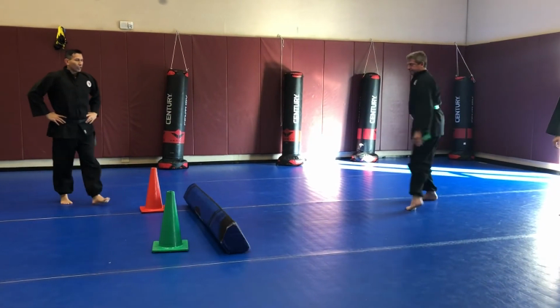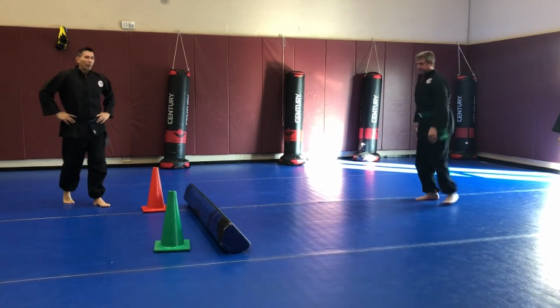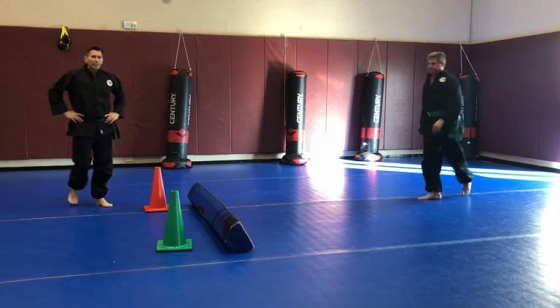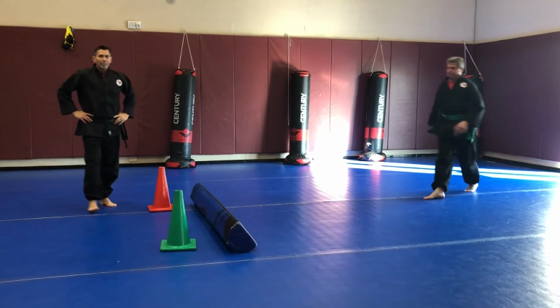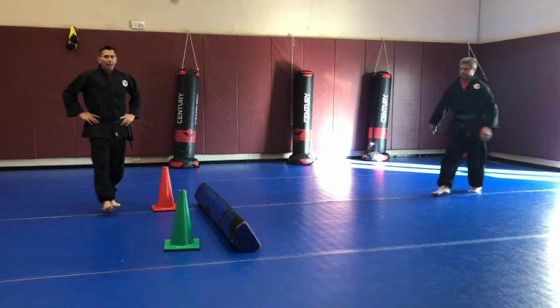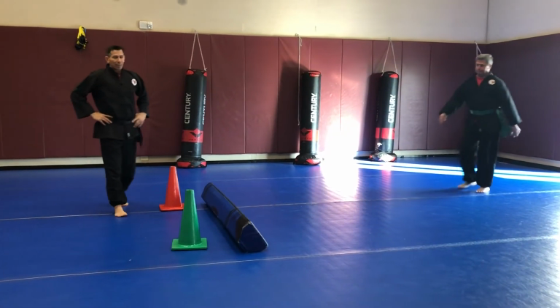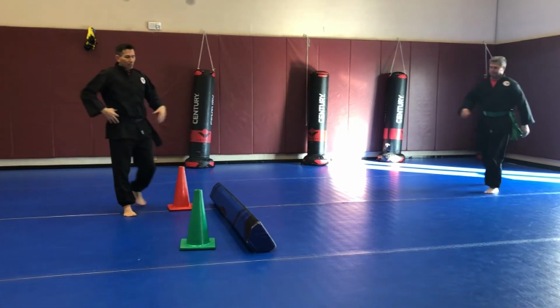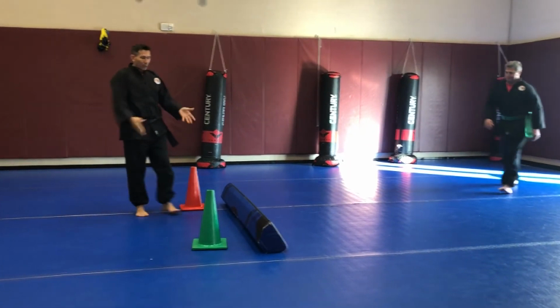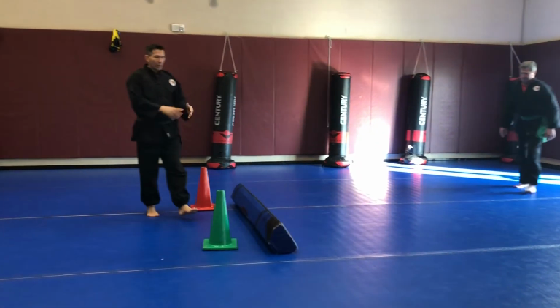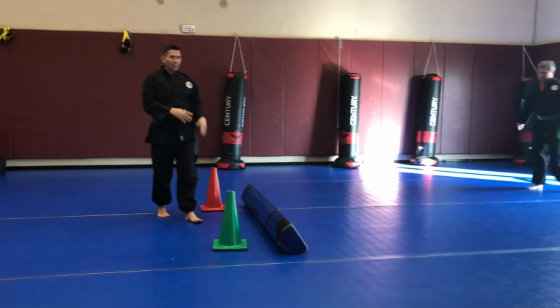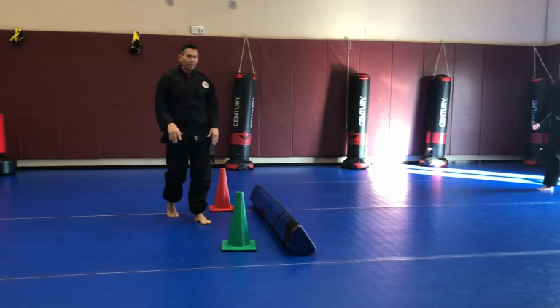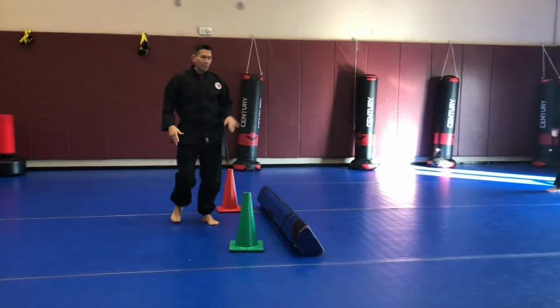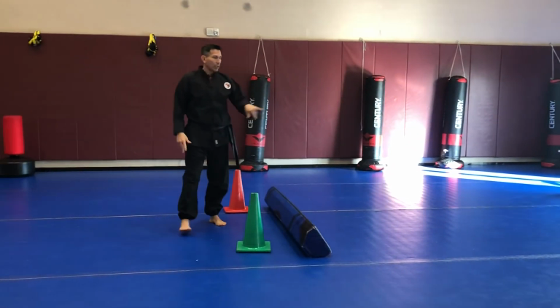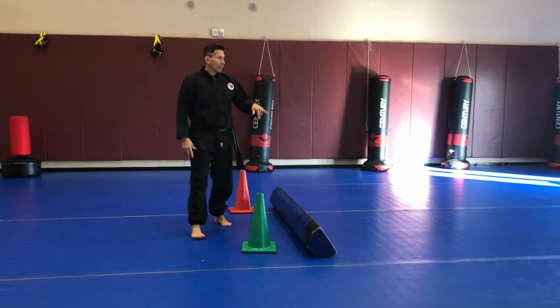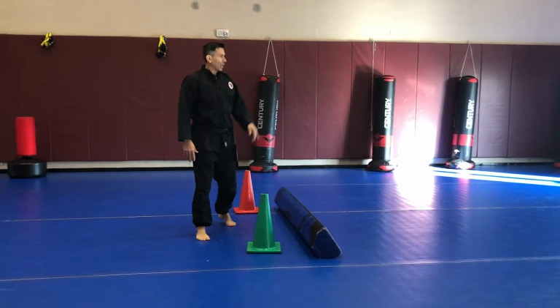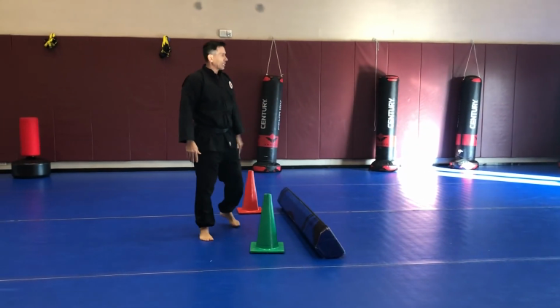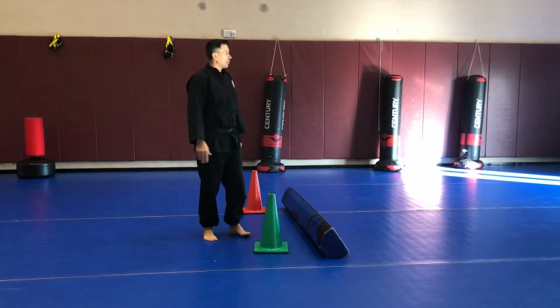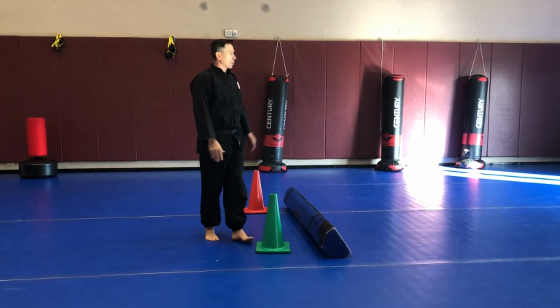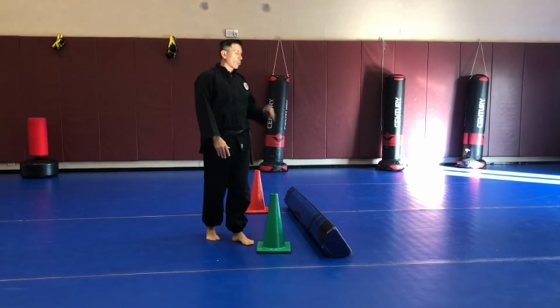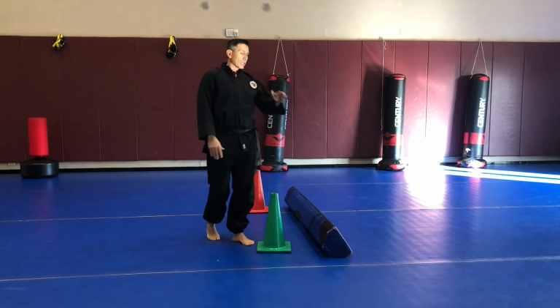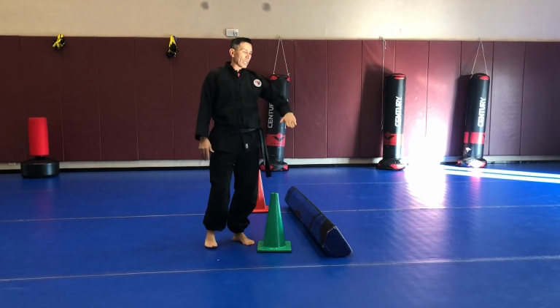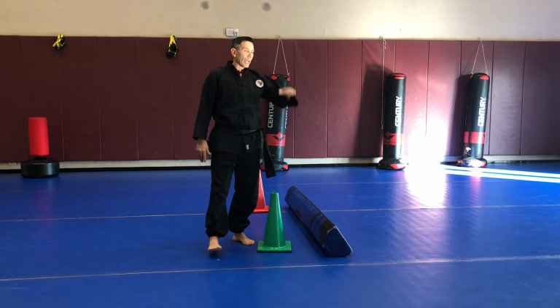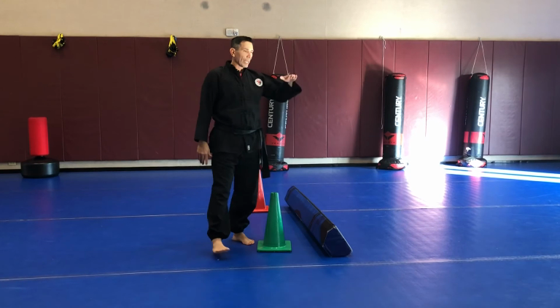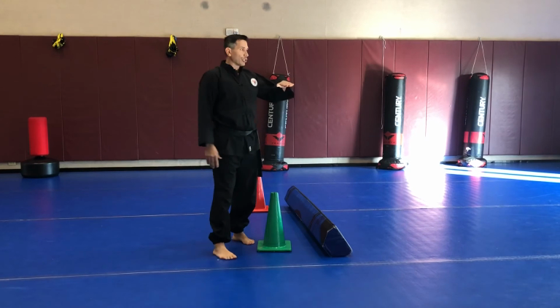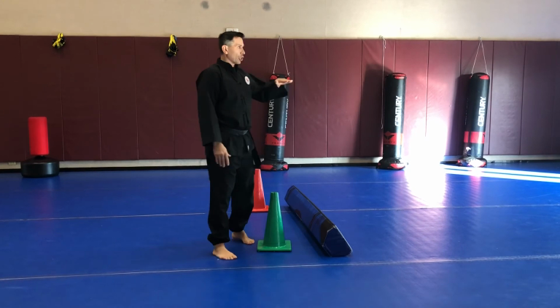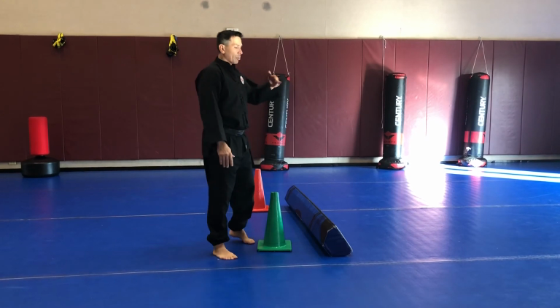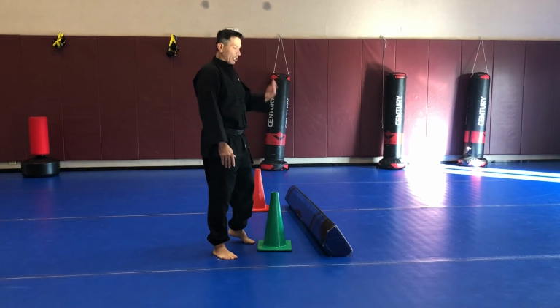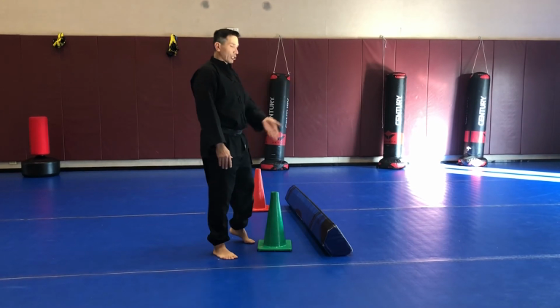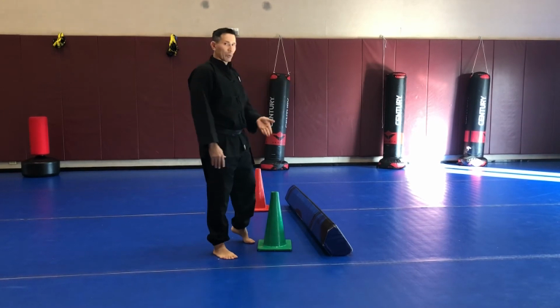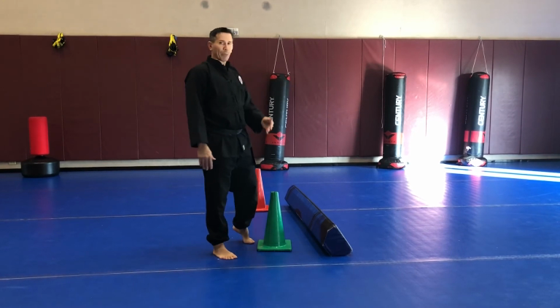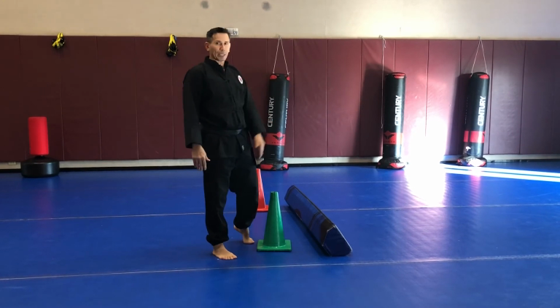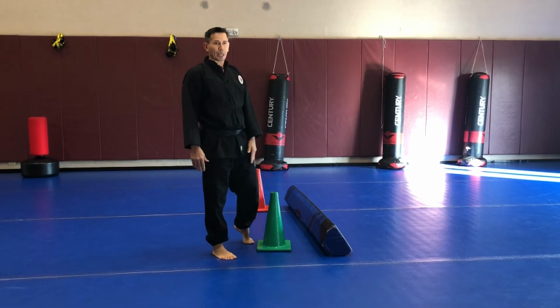So practice that. Even if you hit it, it's still effective and you can work on the height as you go, but you can start with the baseline.